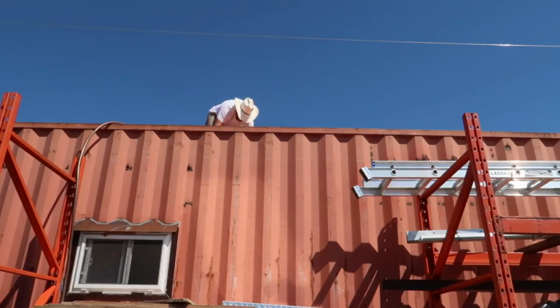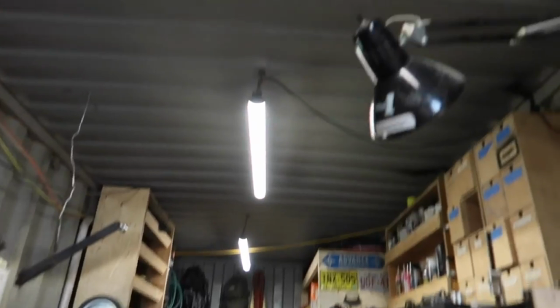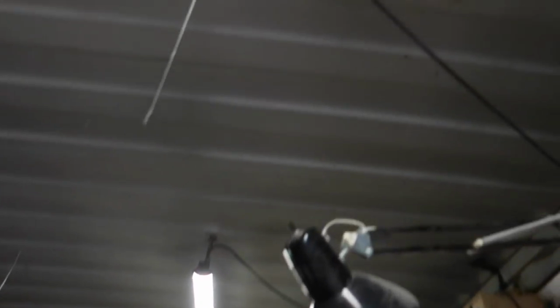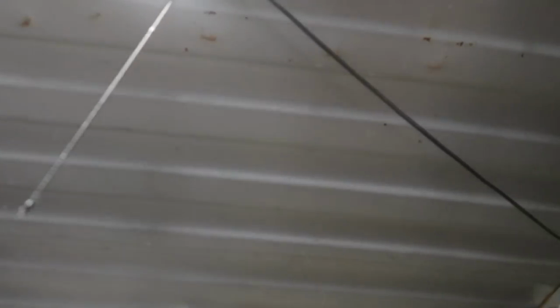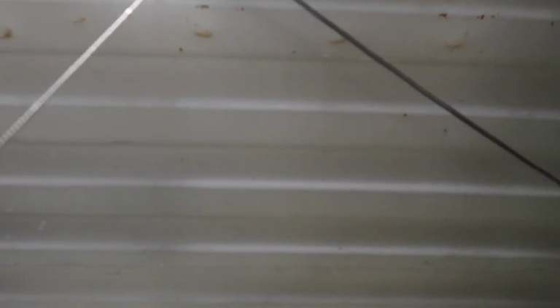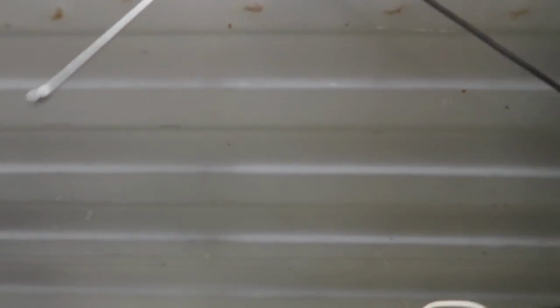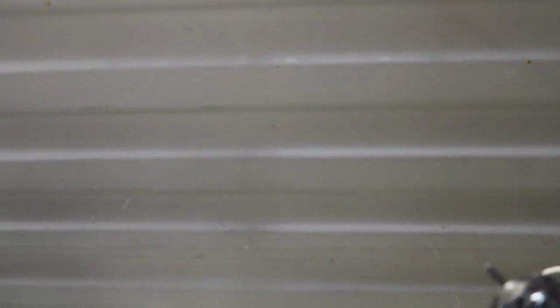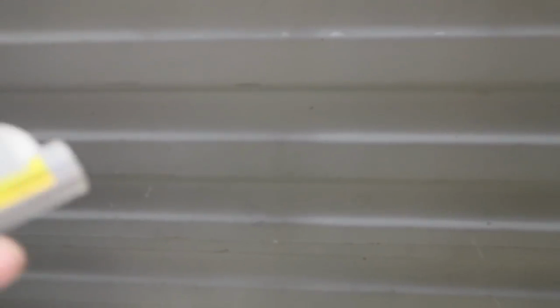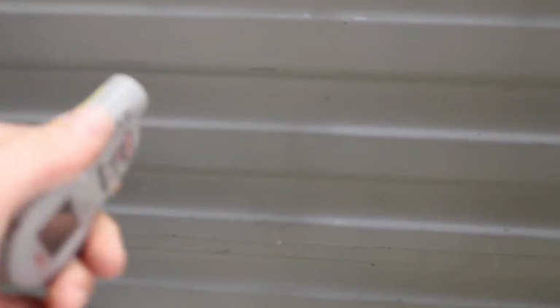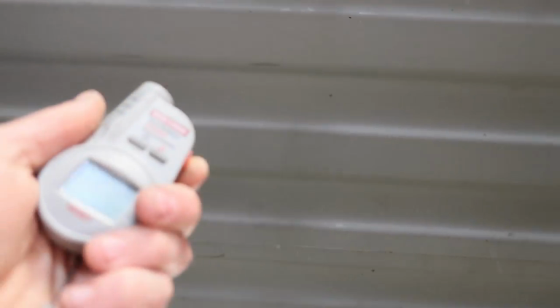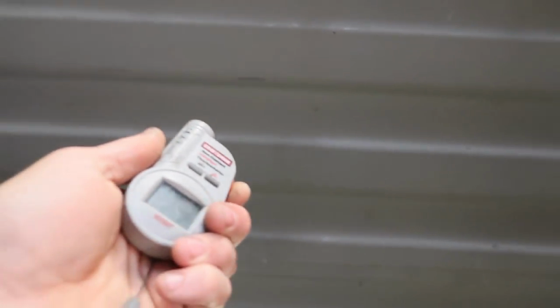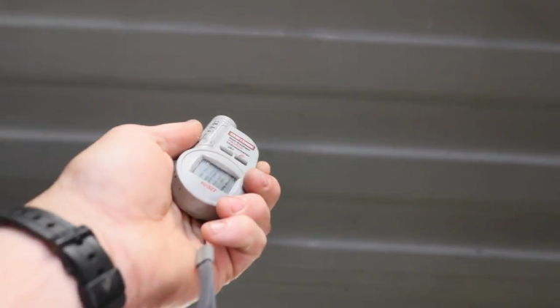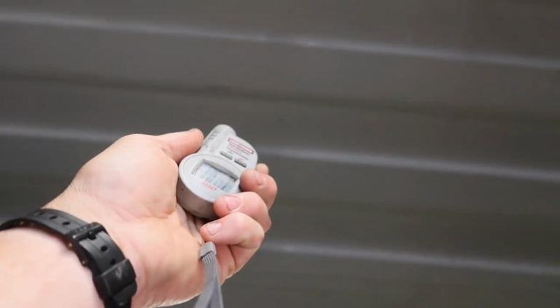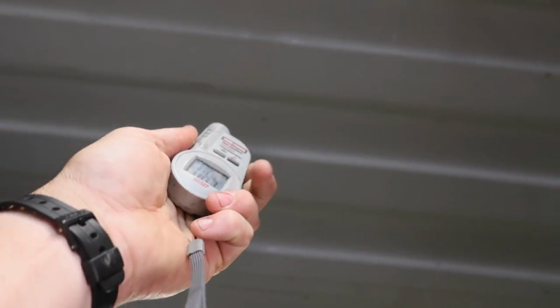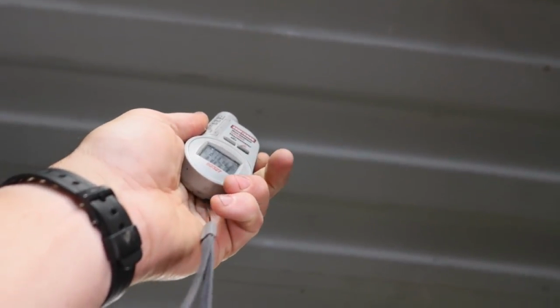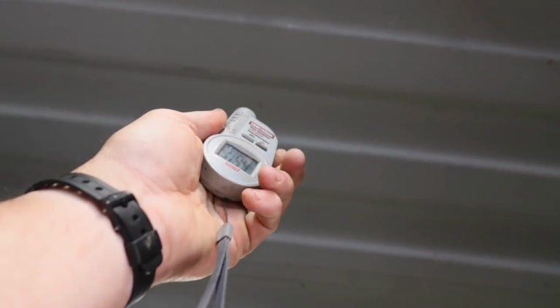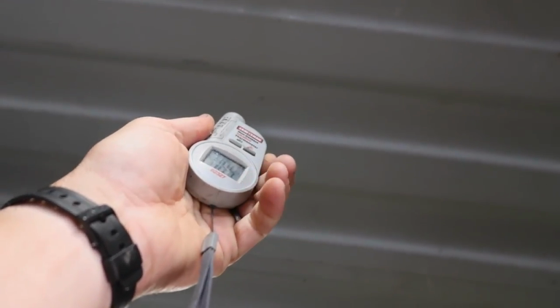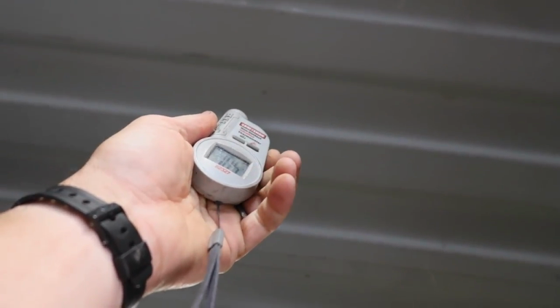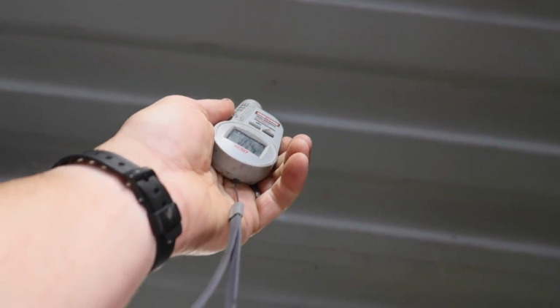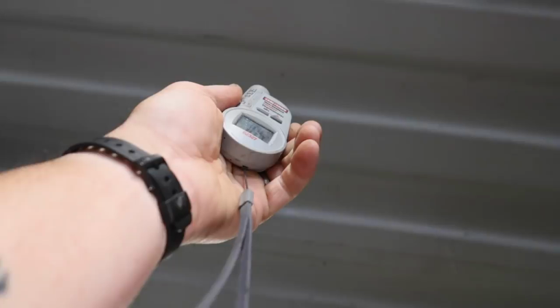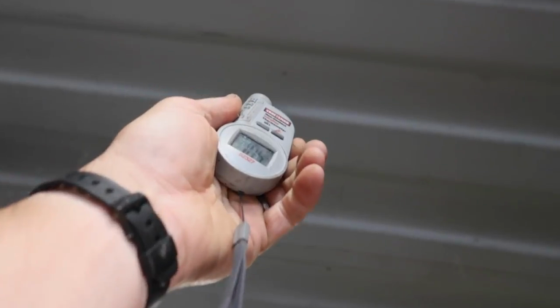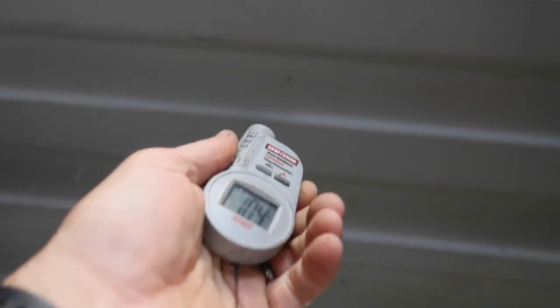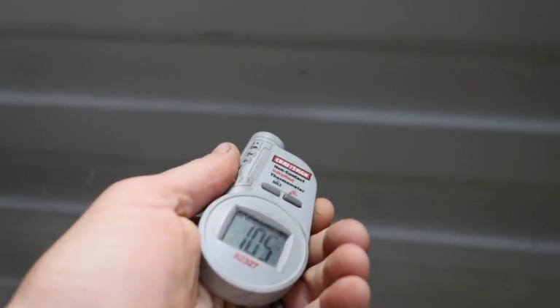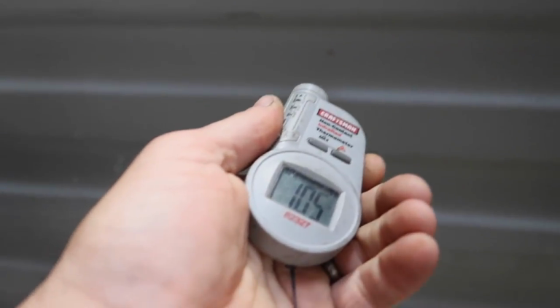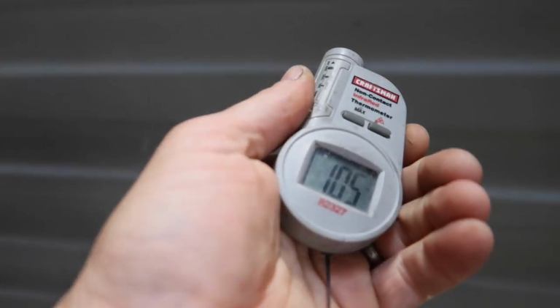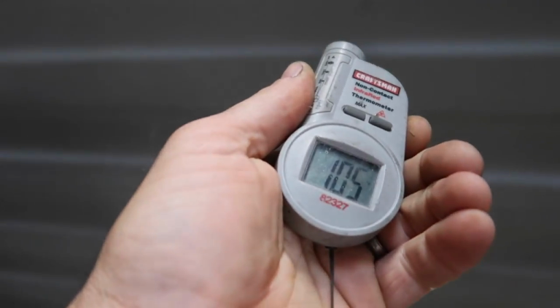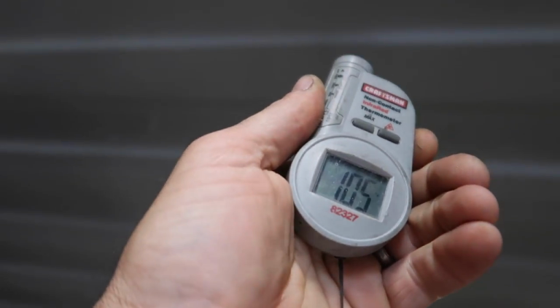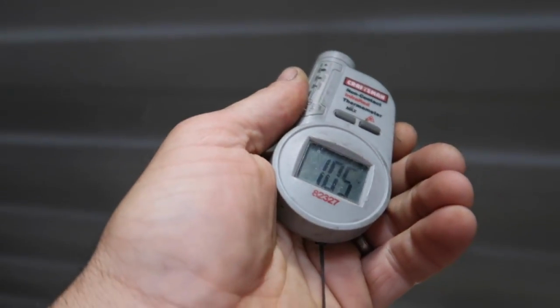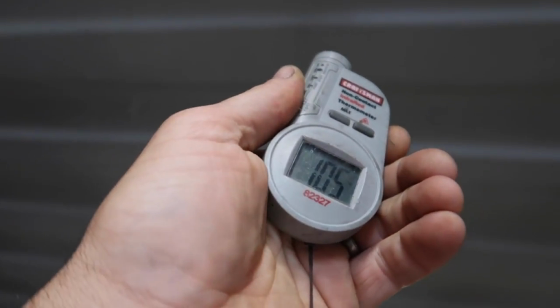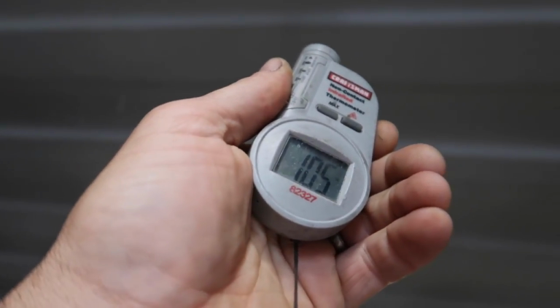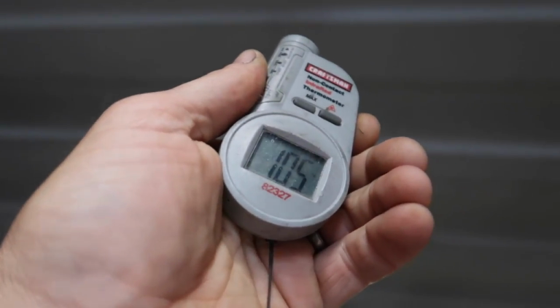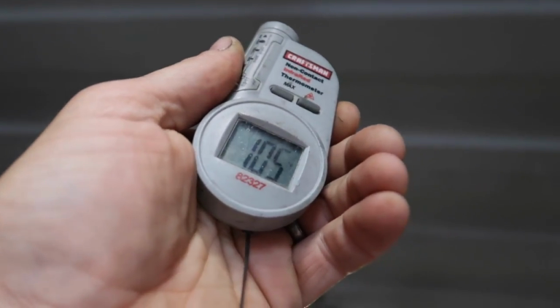All right, so before we turn it on, let's give ourselves a reference — 105 degrees.